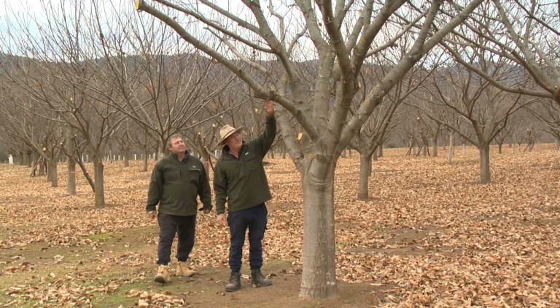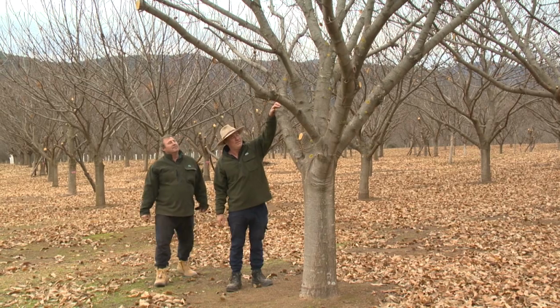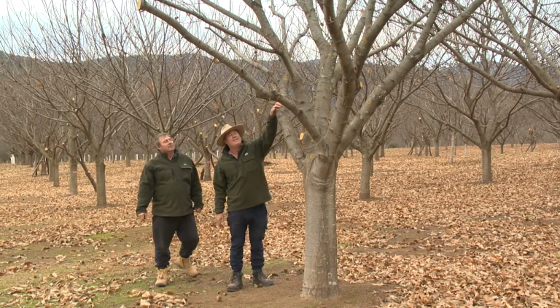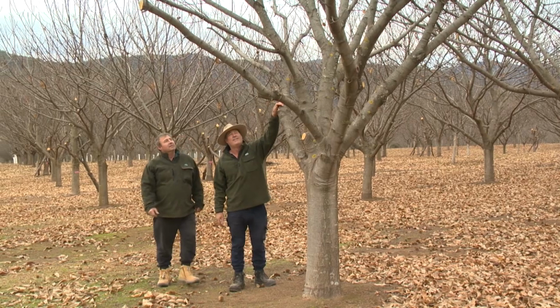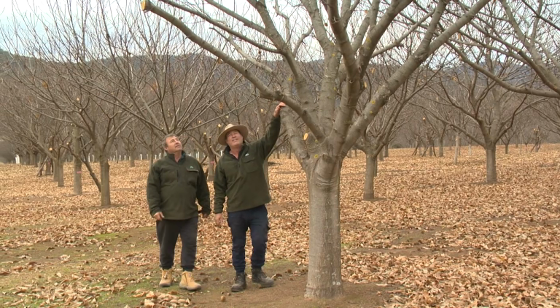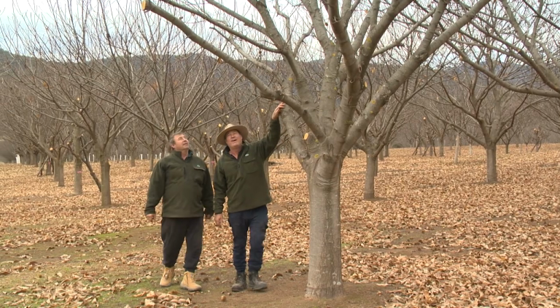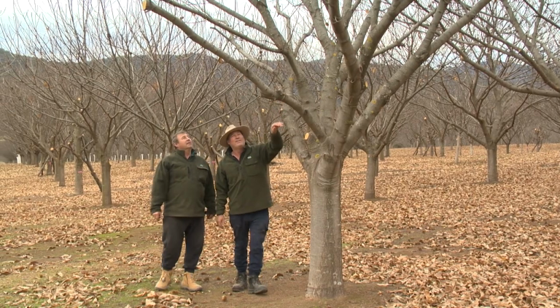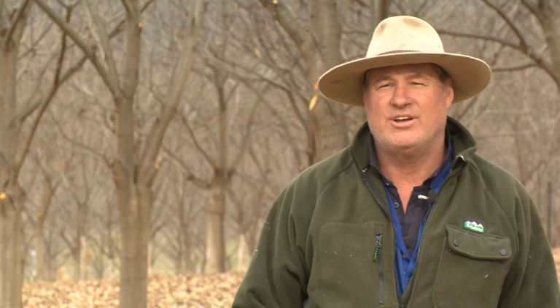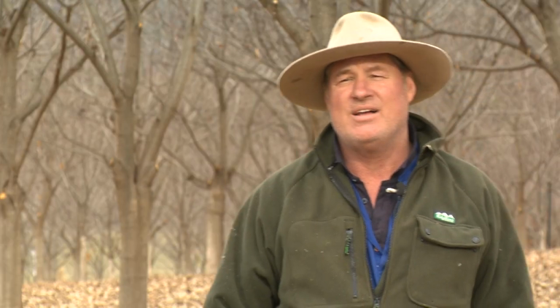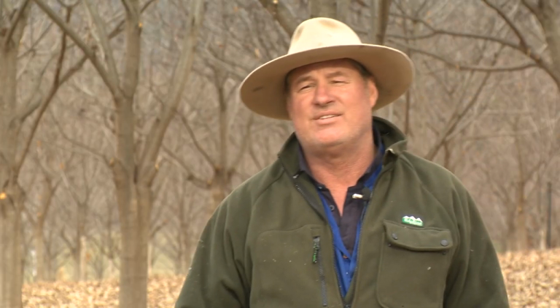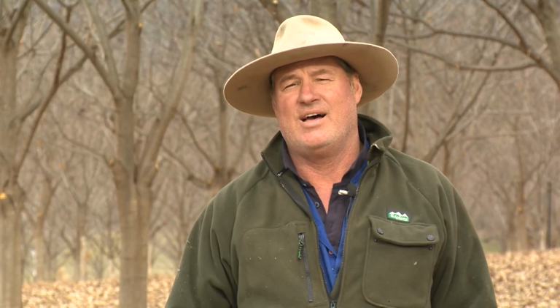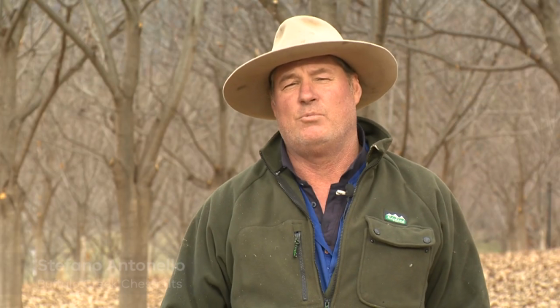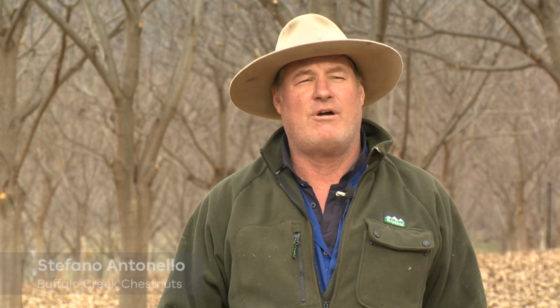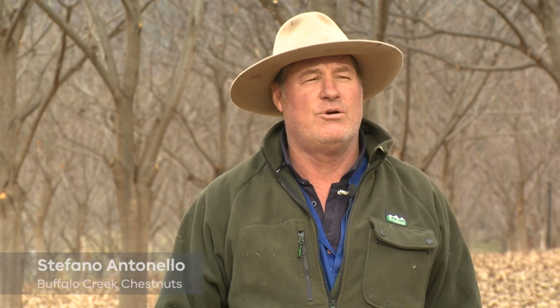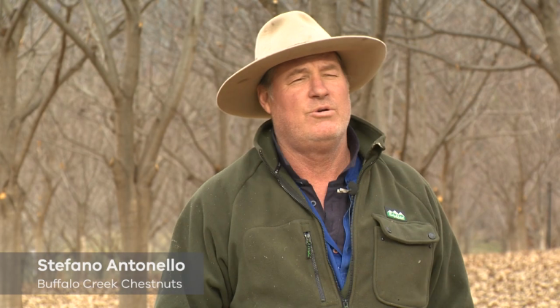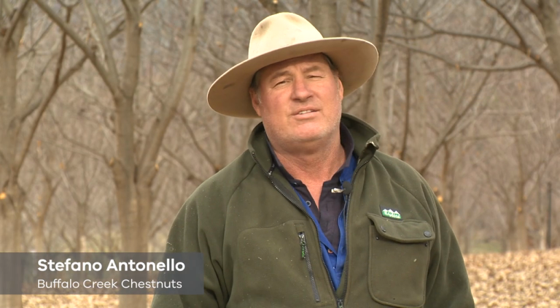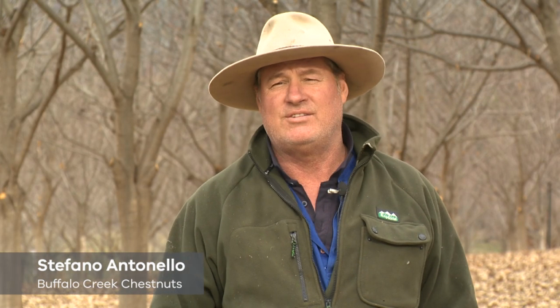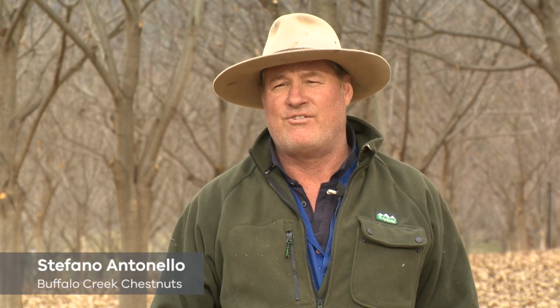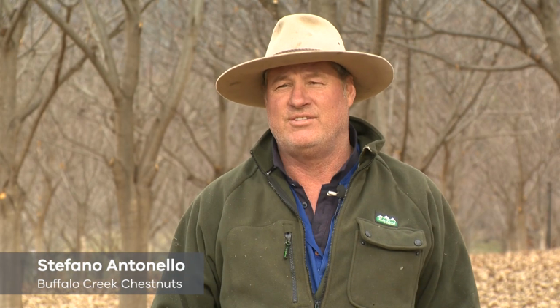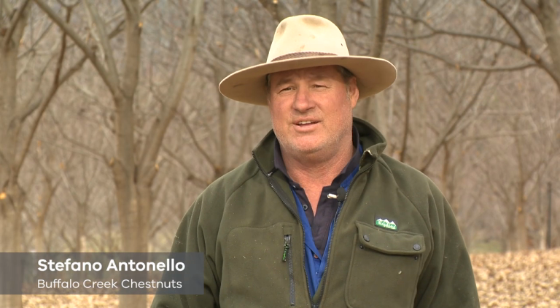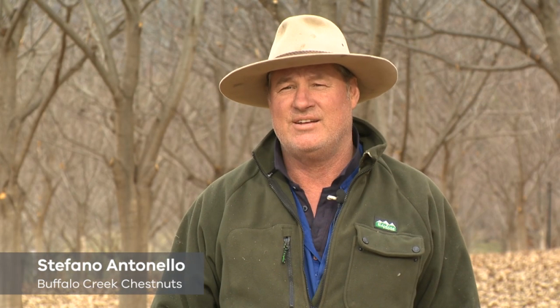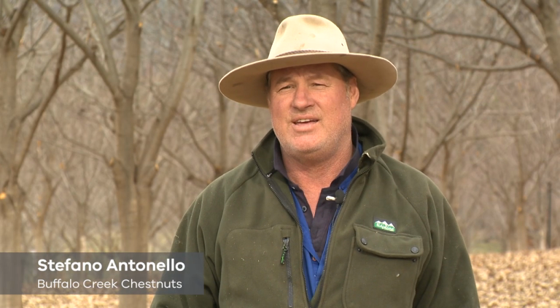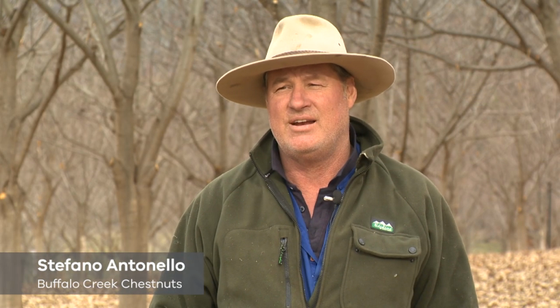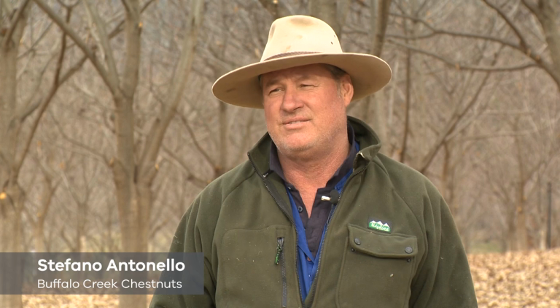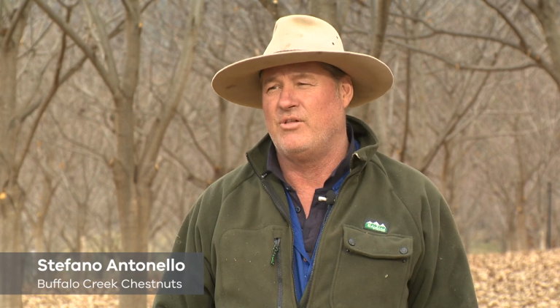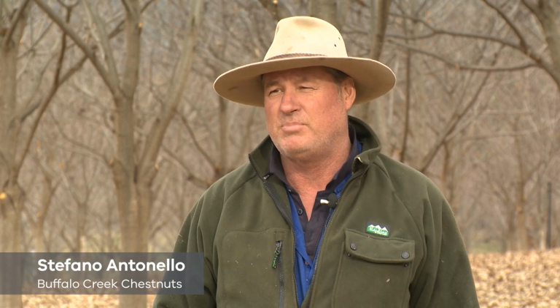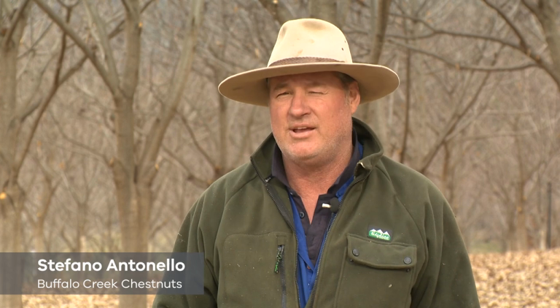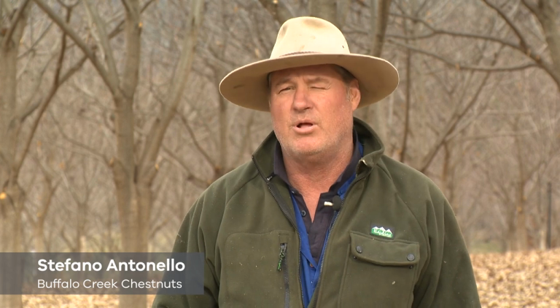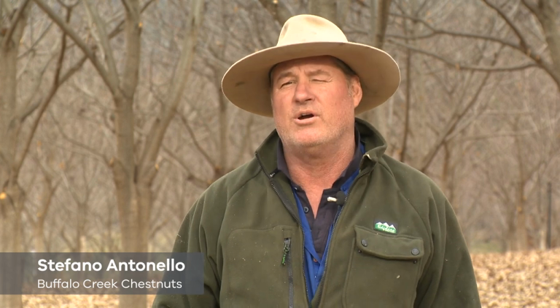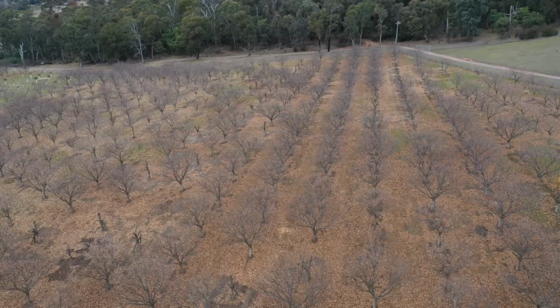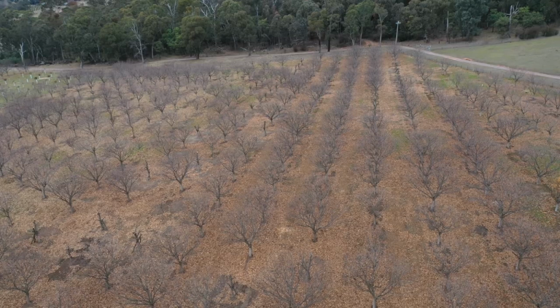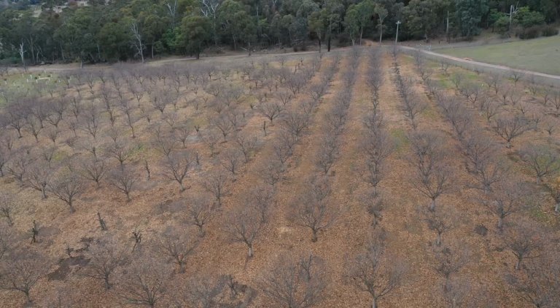This is what we call Buffalo Creek chestnuts. We grow six different varieties of chestnuts here and on this particular block we've got 10 hectares.